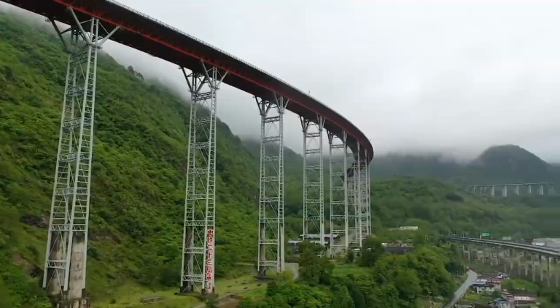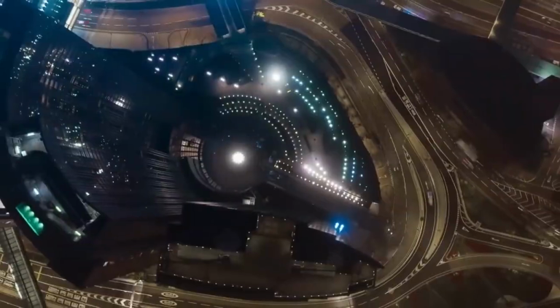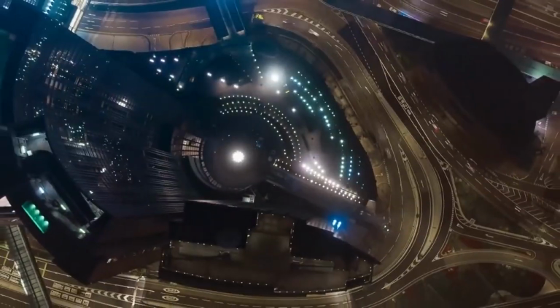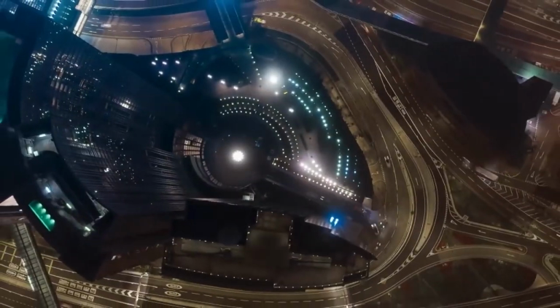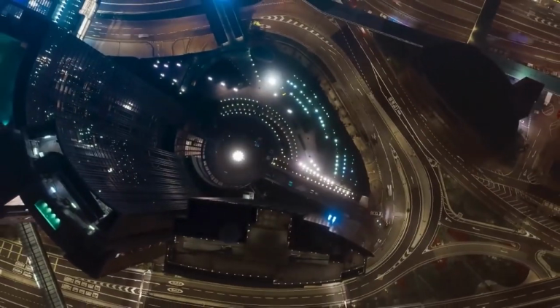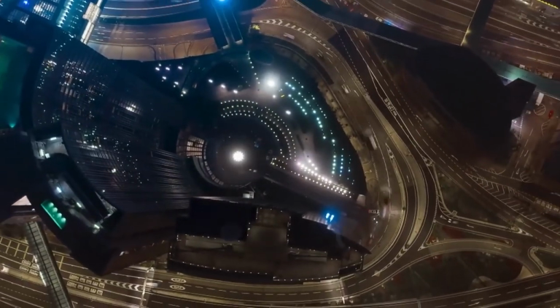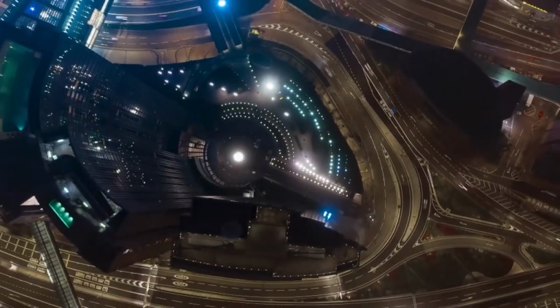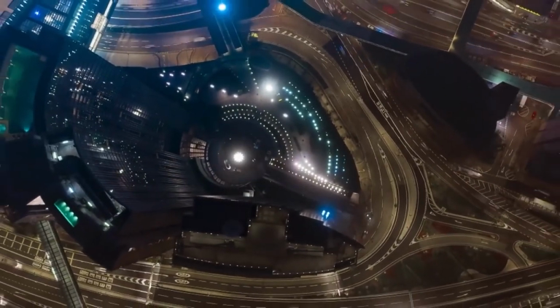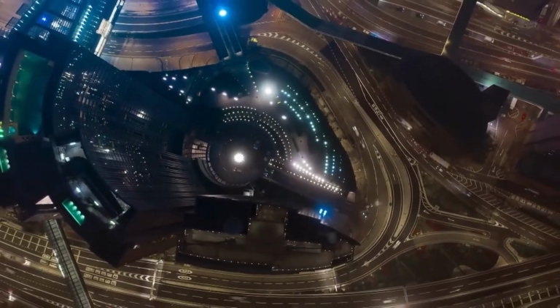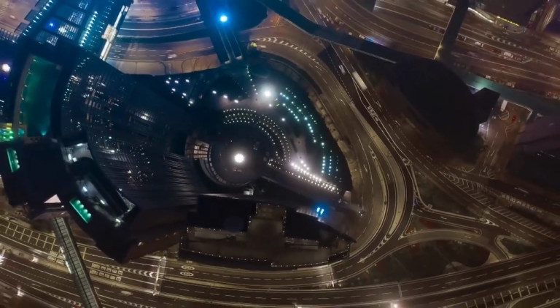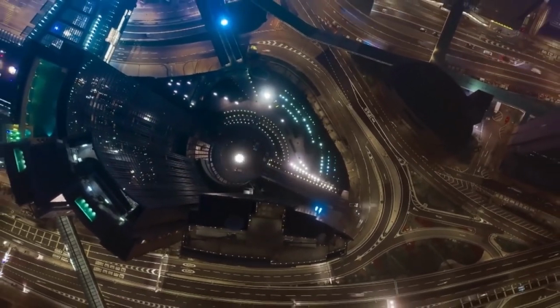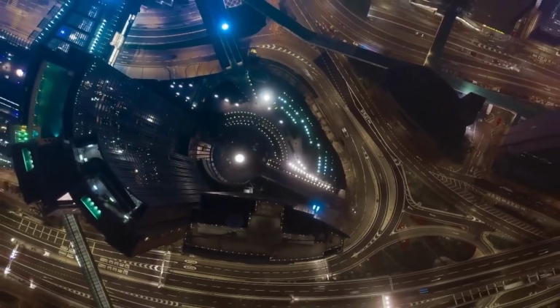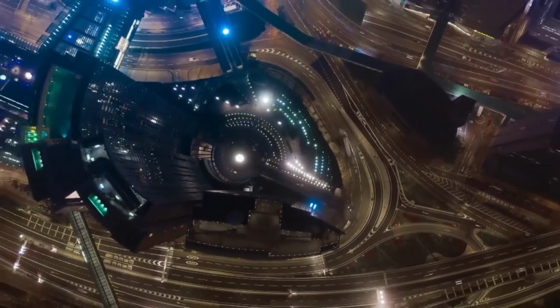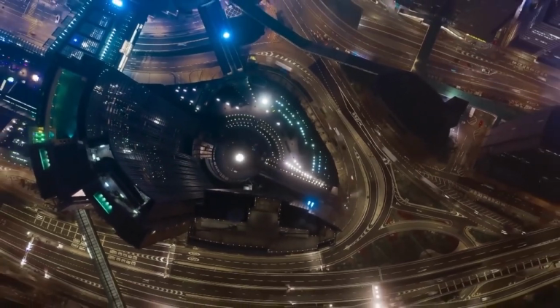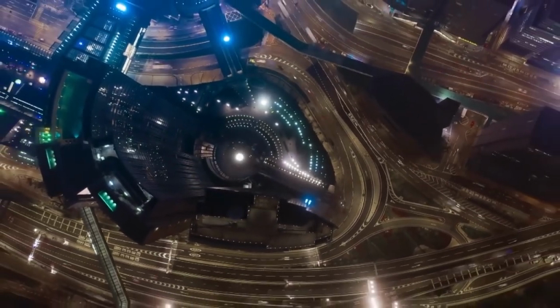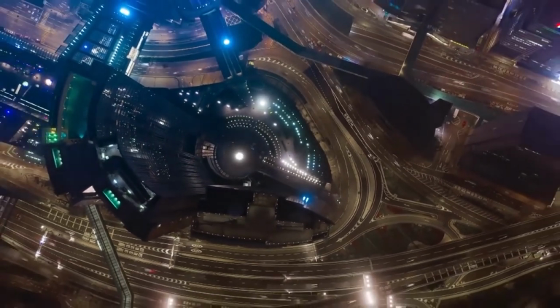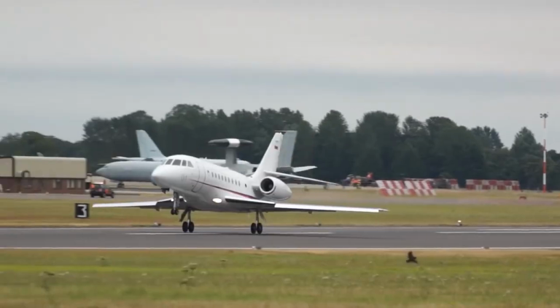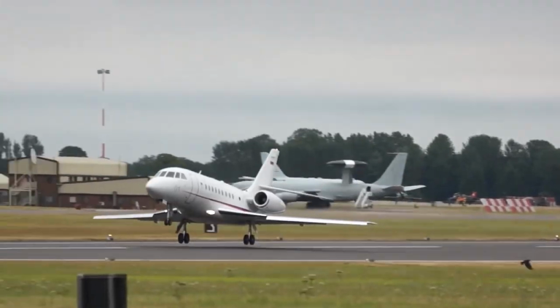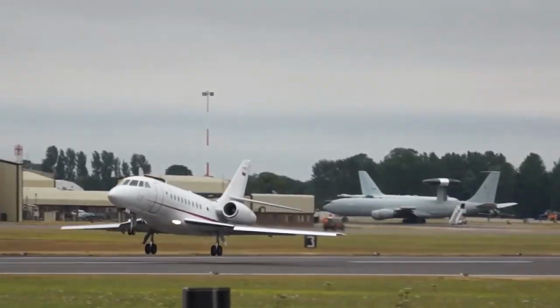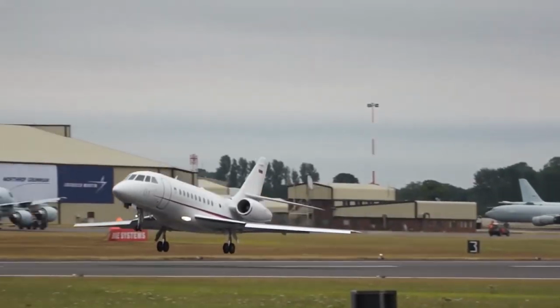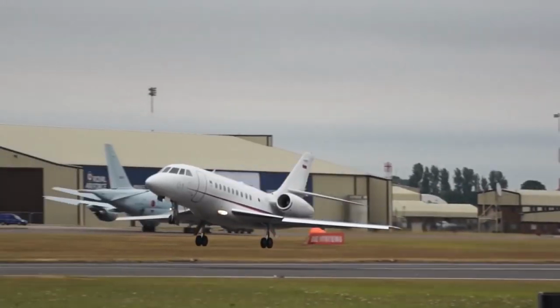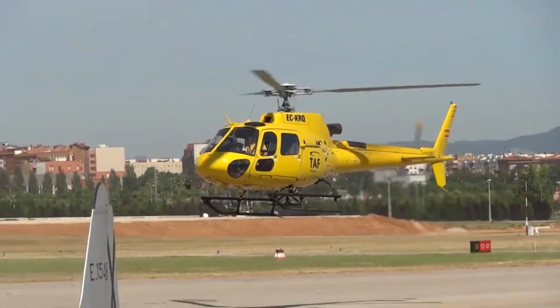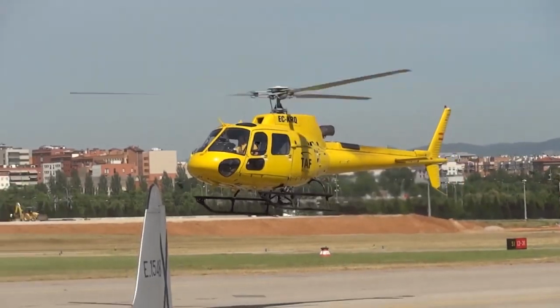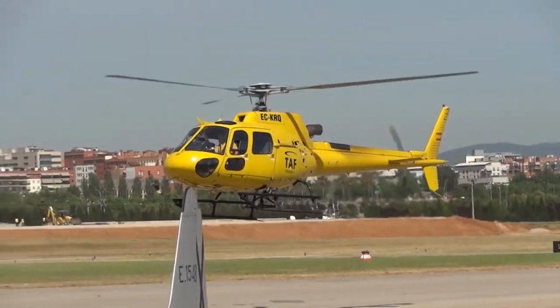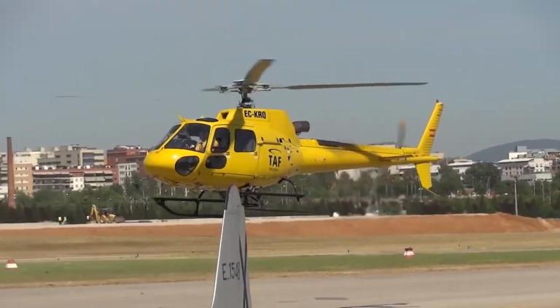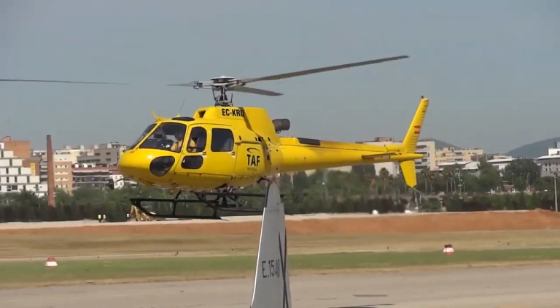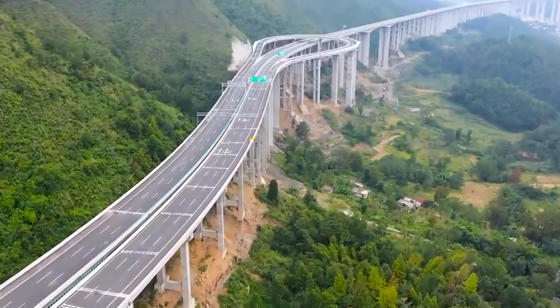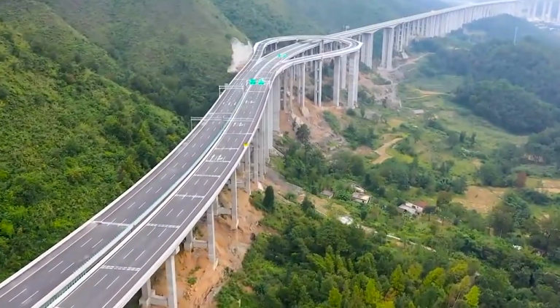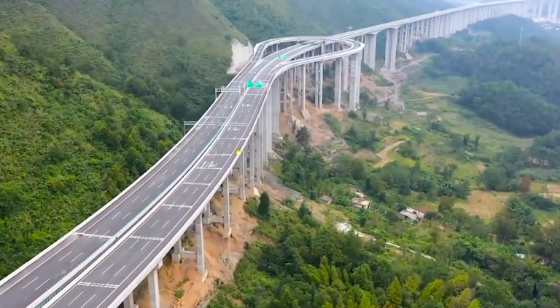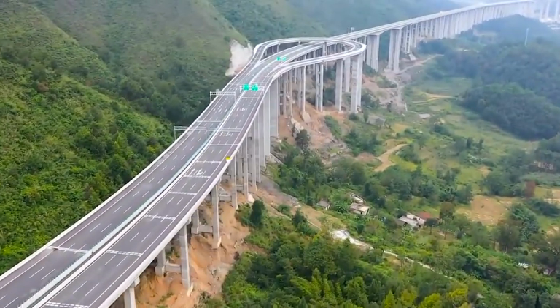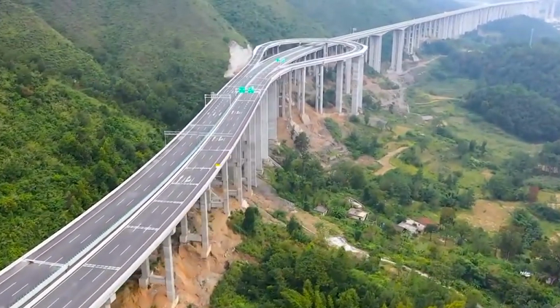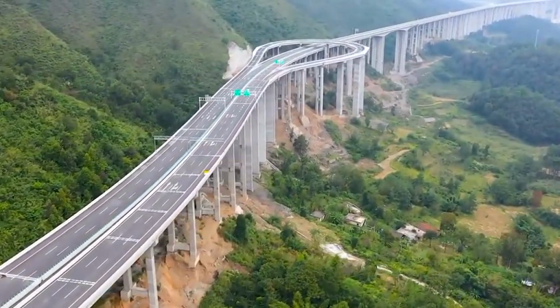Before we continue, share your thoughts with us below. Are you afraid of heights? Let us know. After planes and helicopters, this is the best way to get close to the sky.